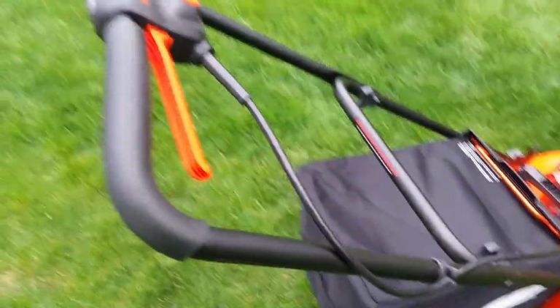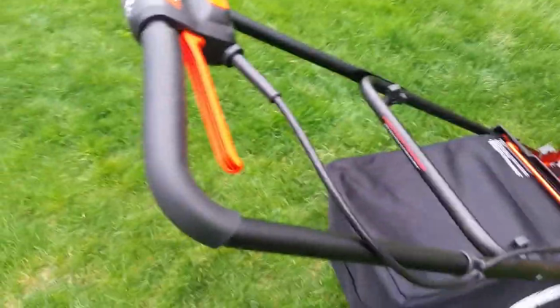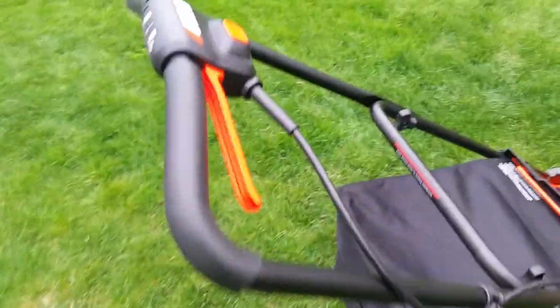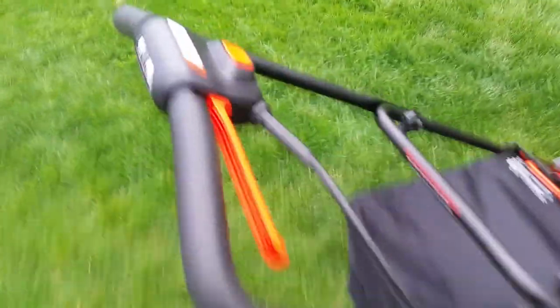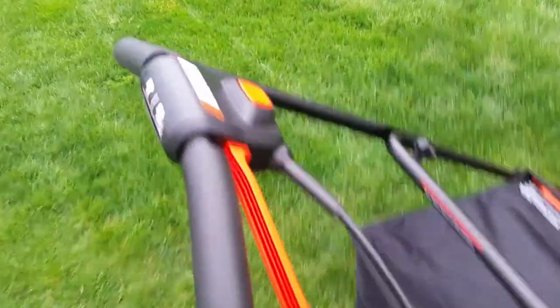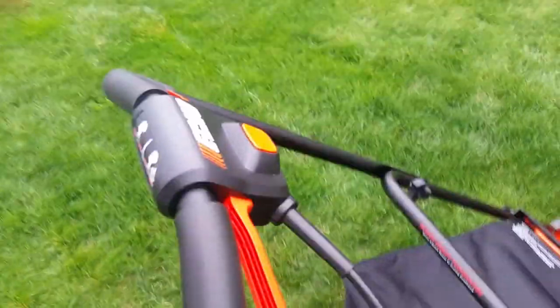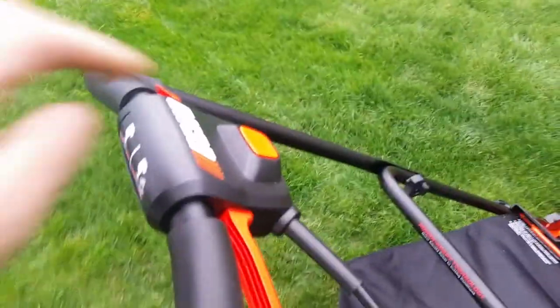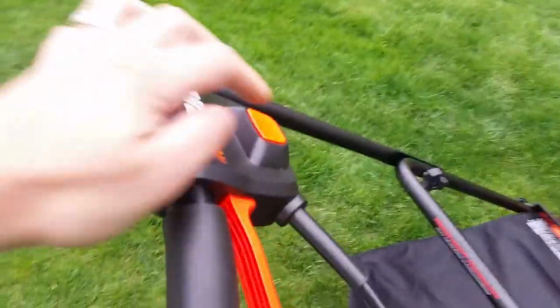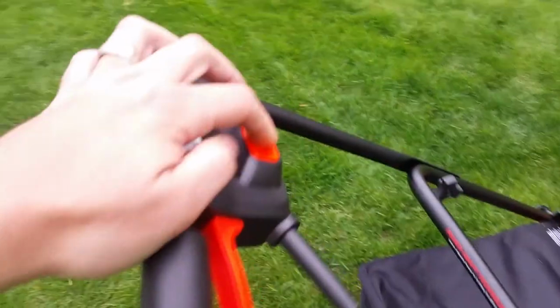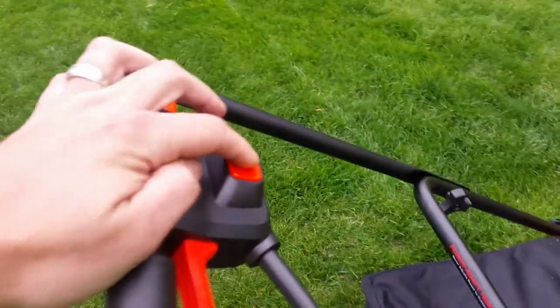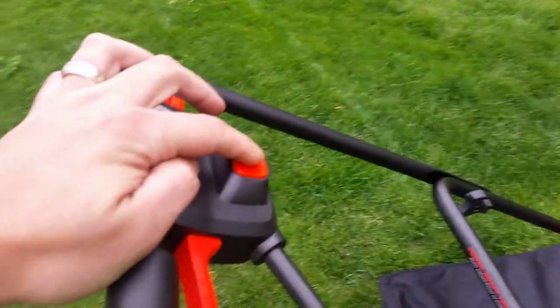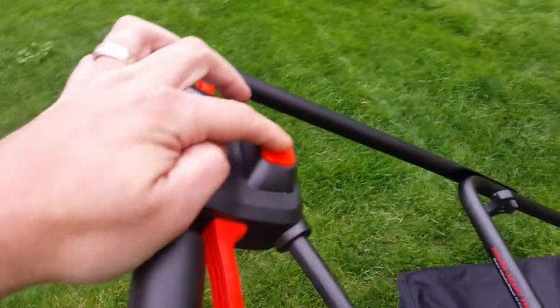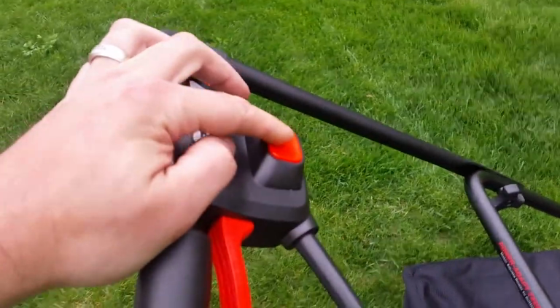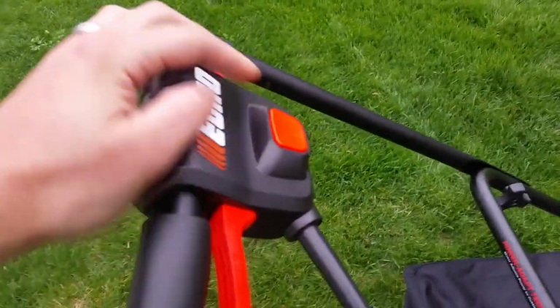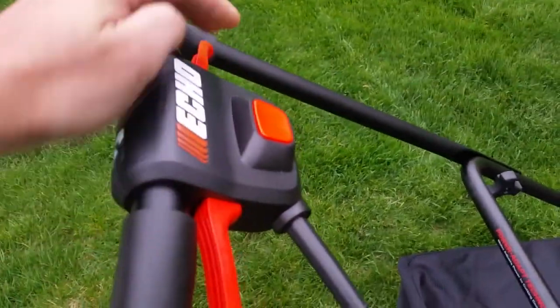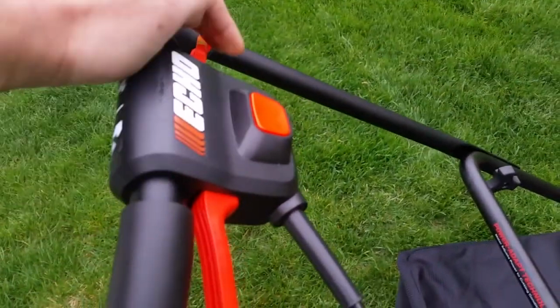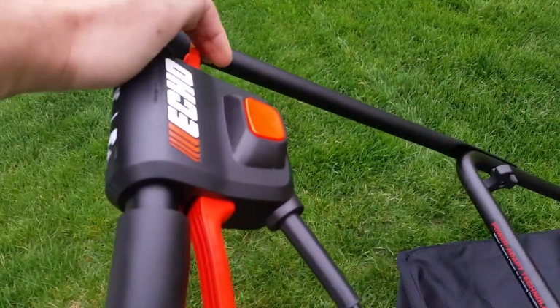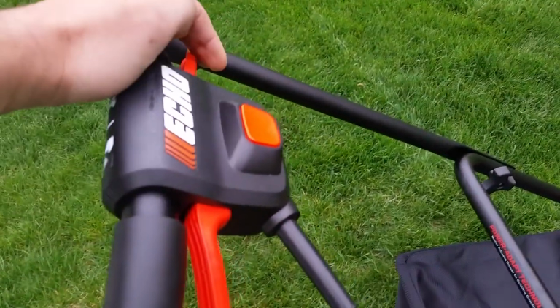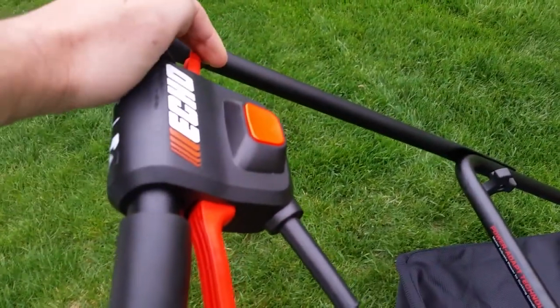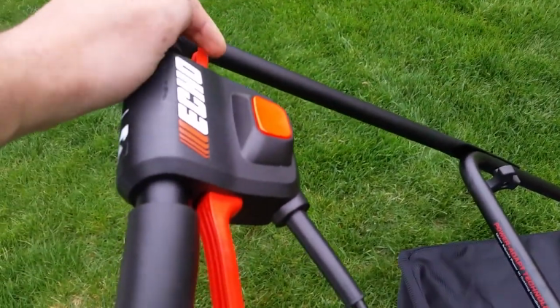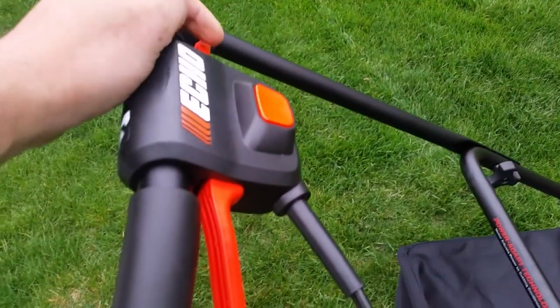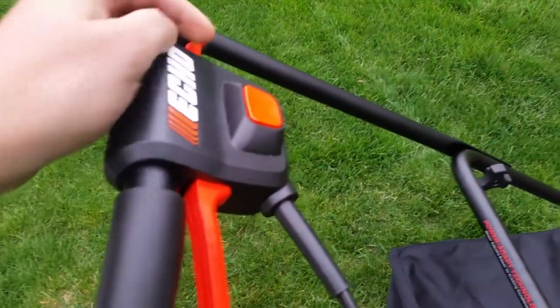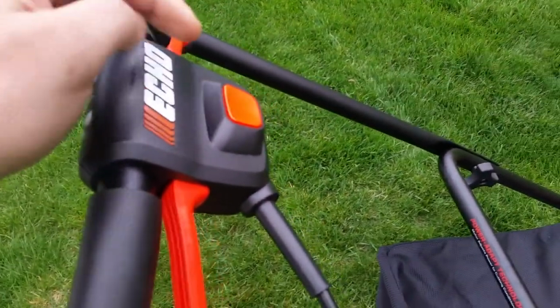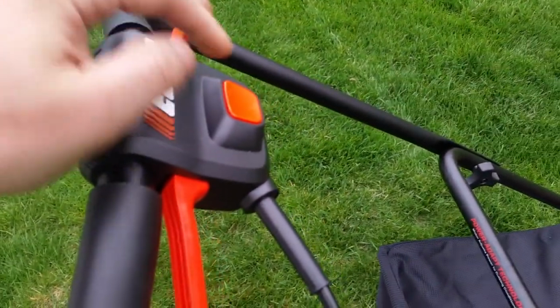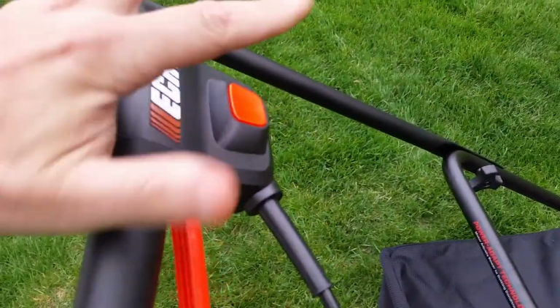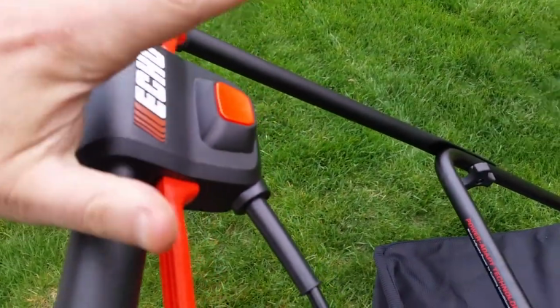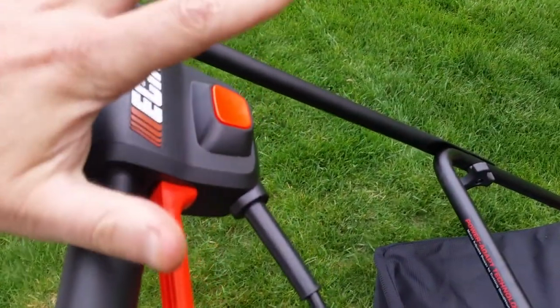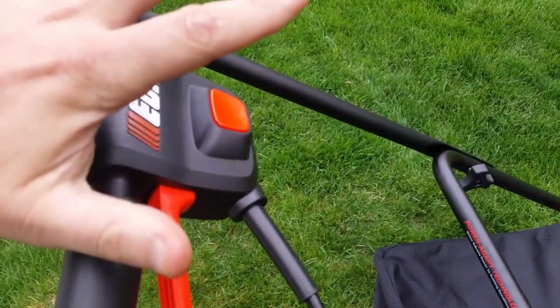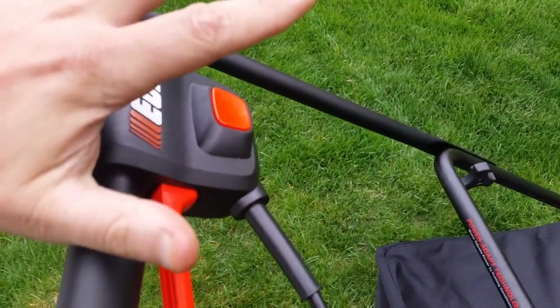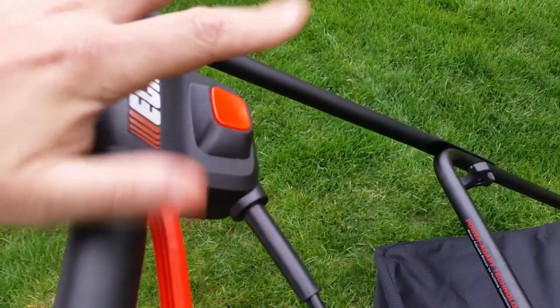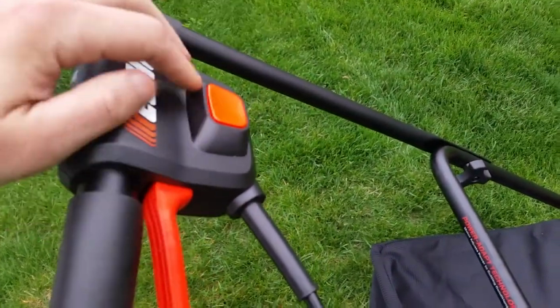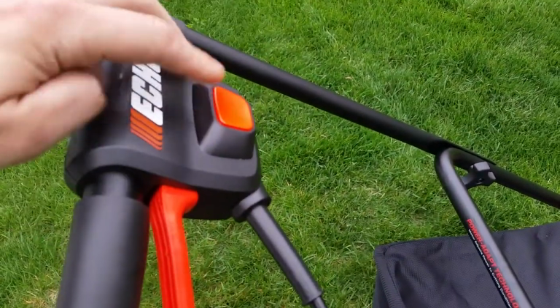All you actually have to do is push this button and pull this lever — you can do it with one hand.